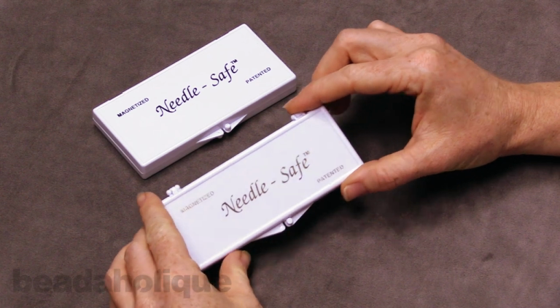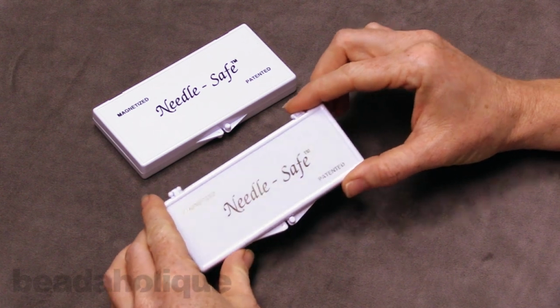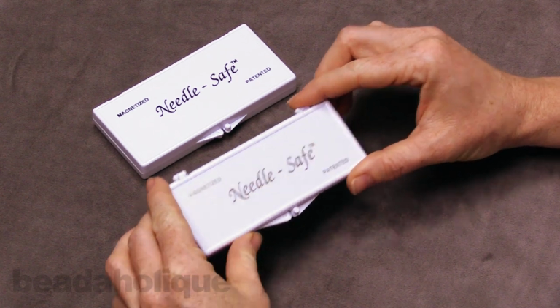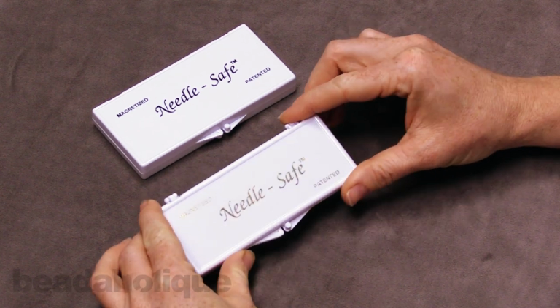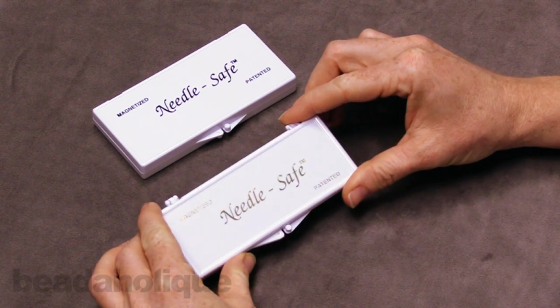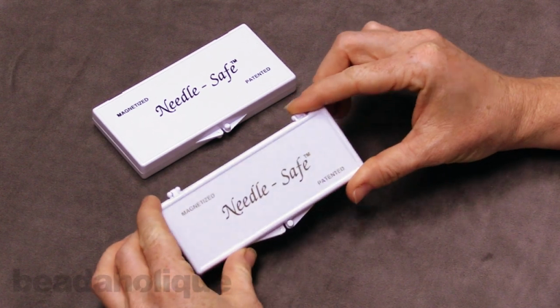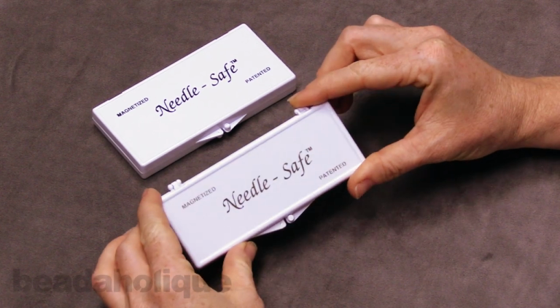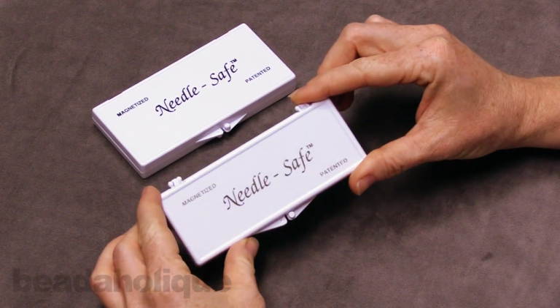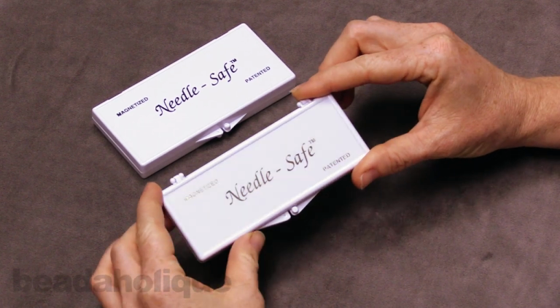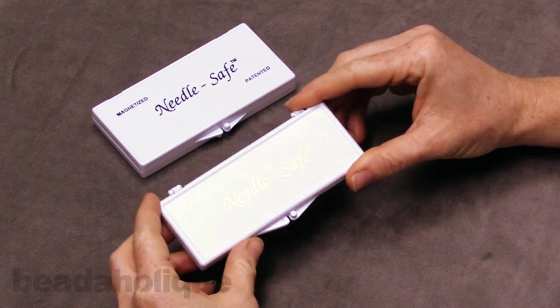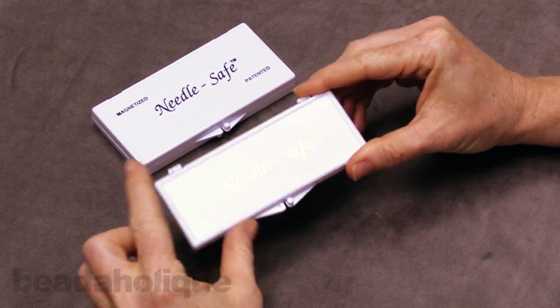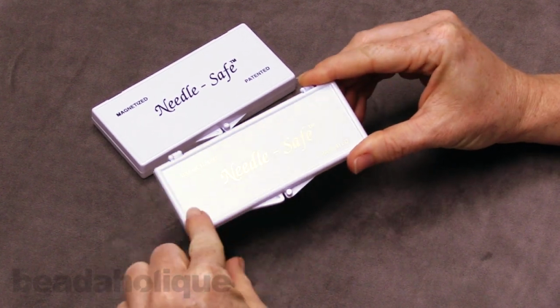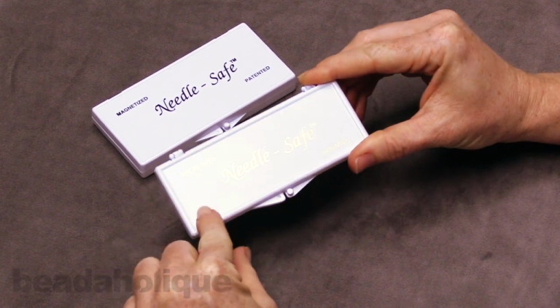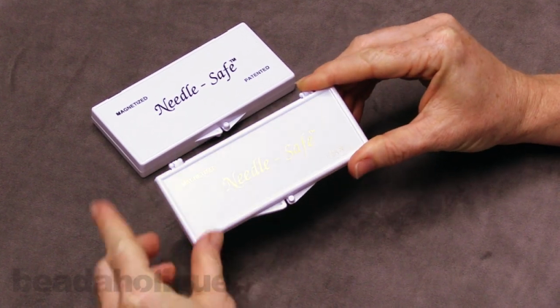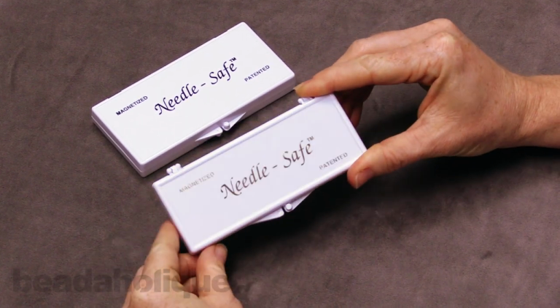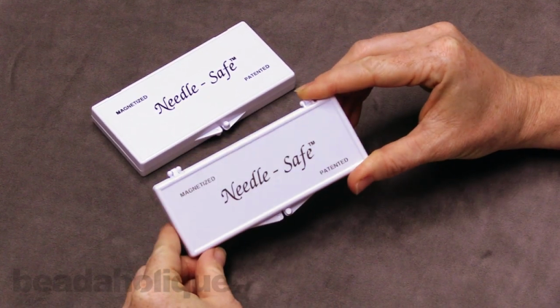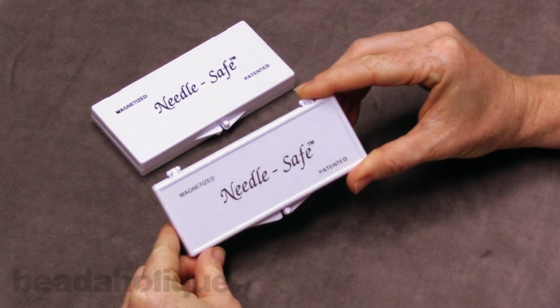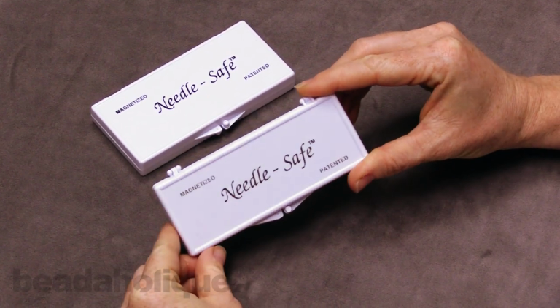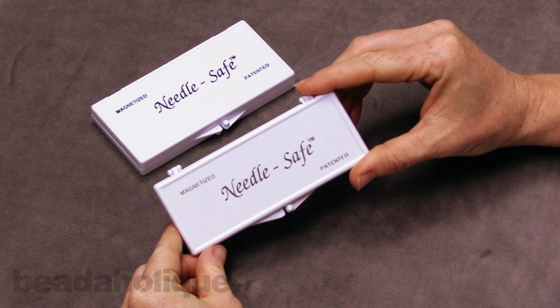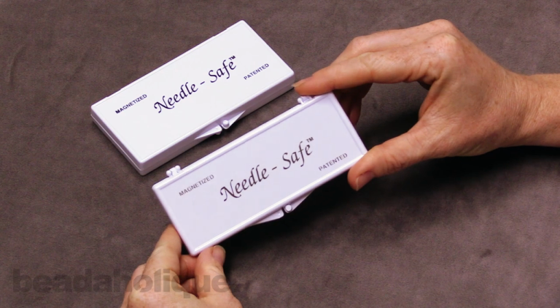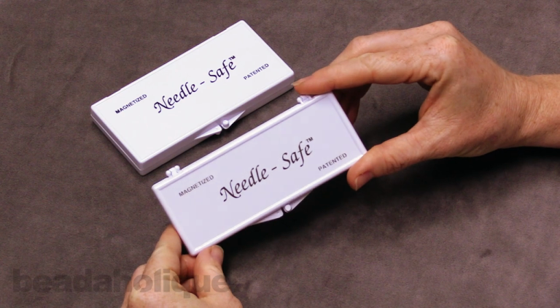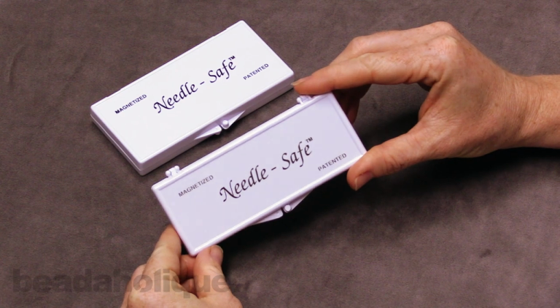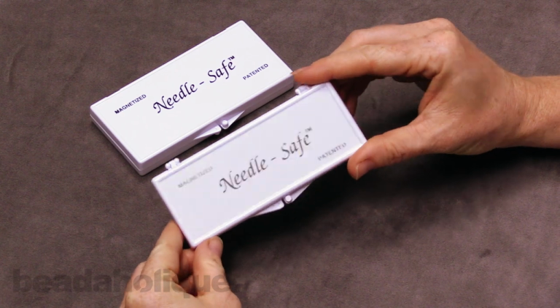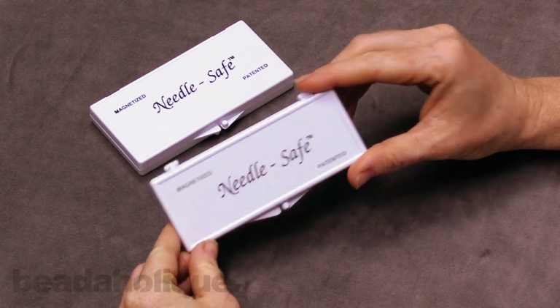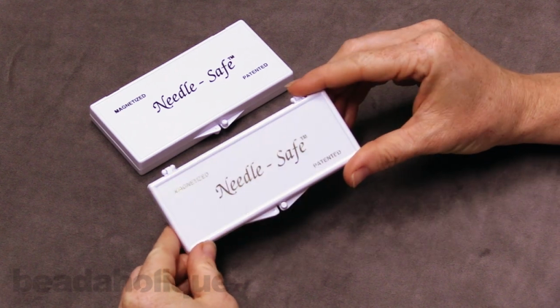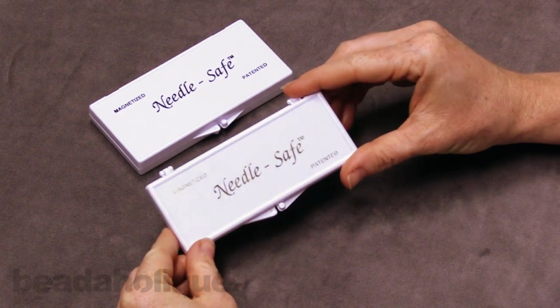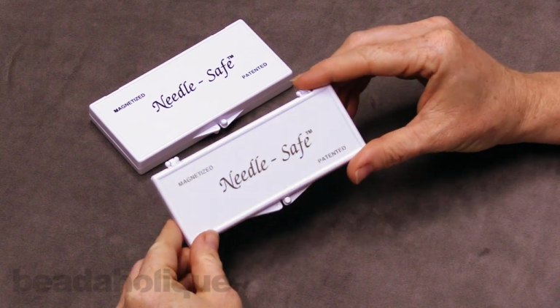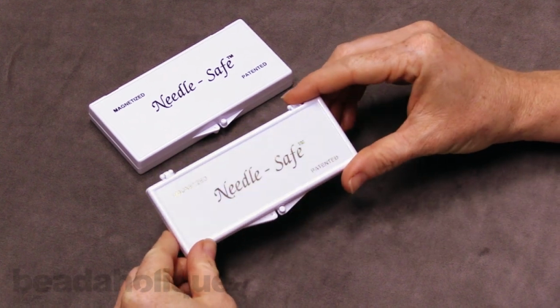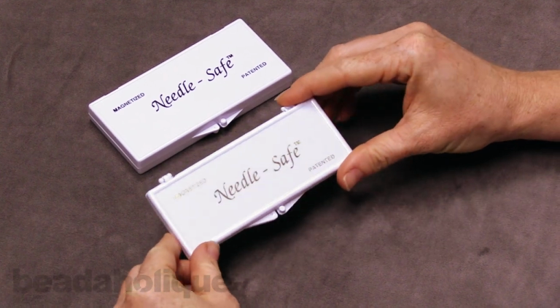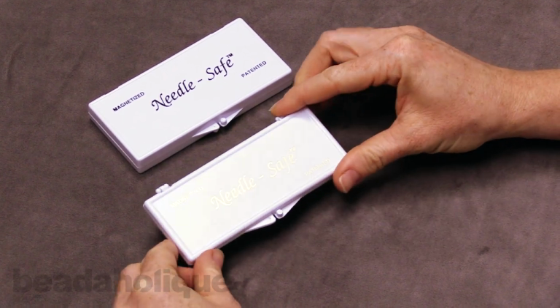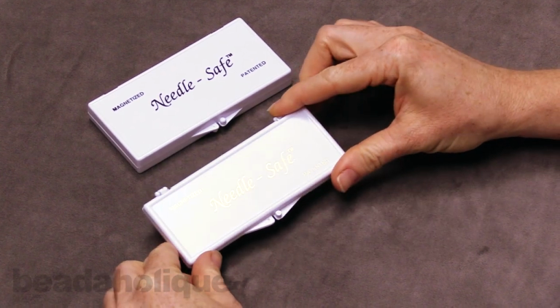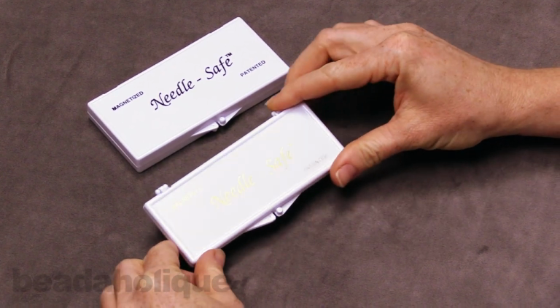I actually love these. I use one of these — this exact one actually — every single day for my beading. I really do love these.